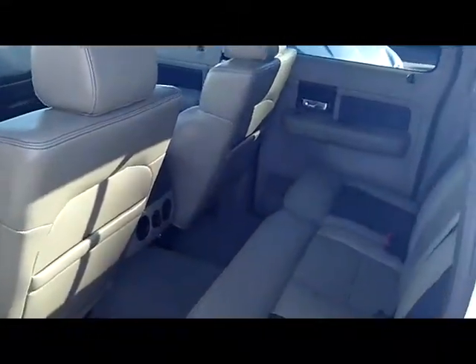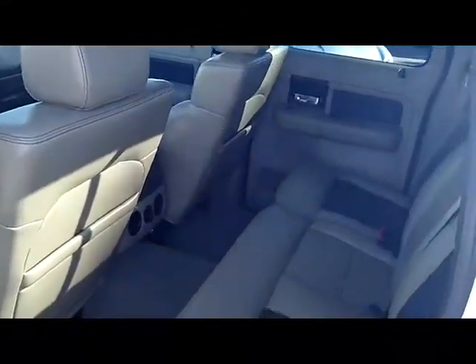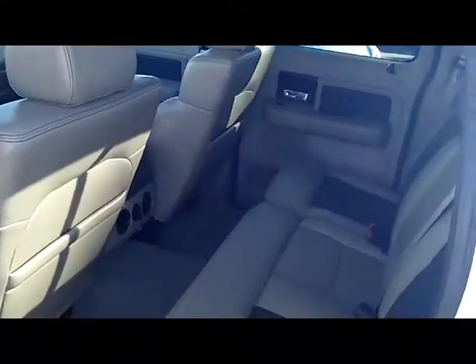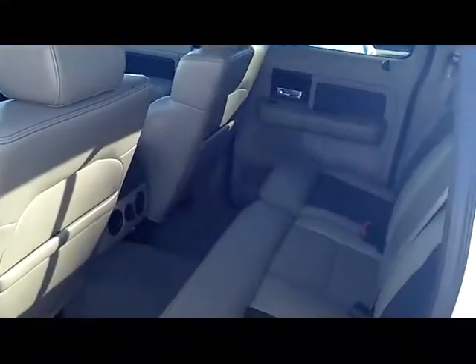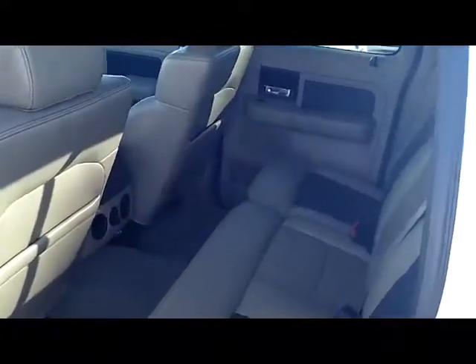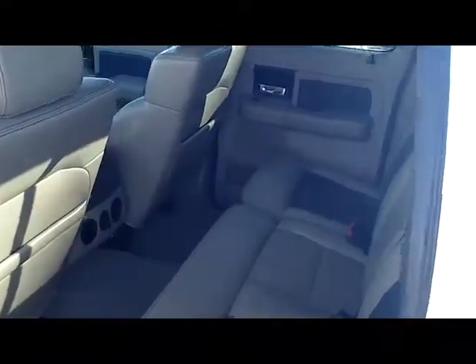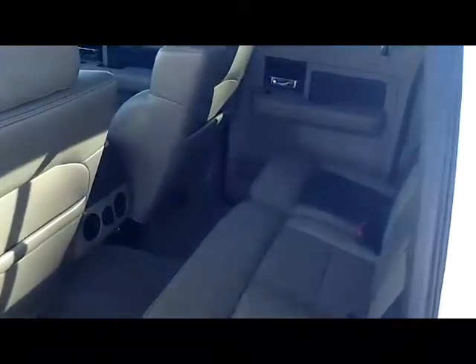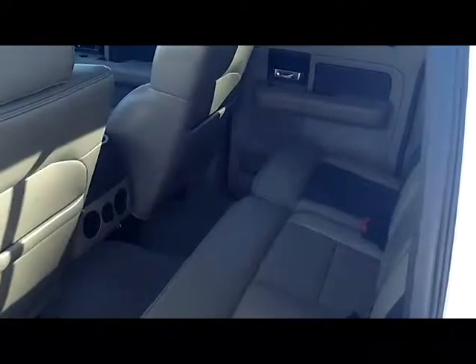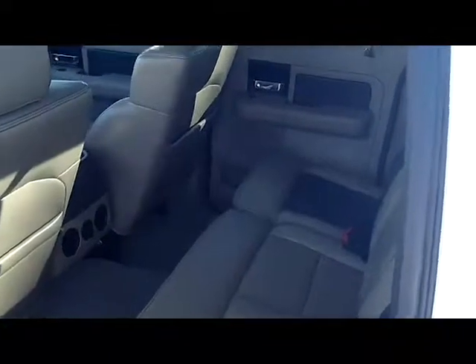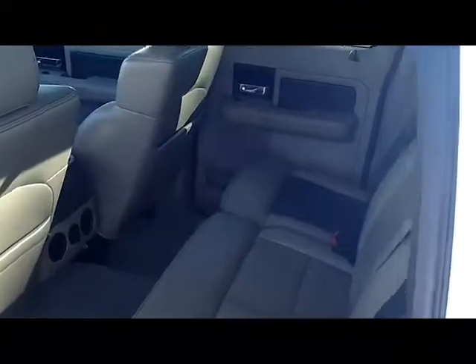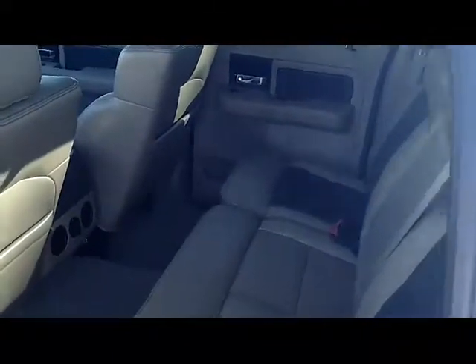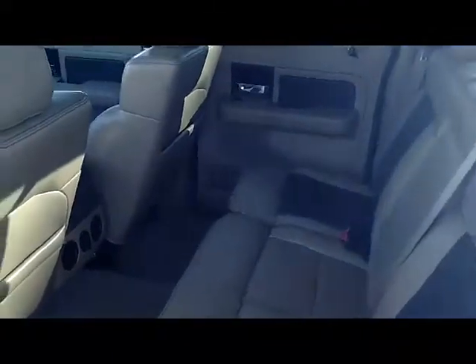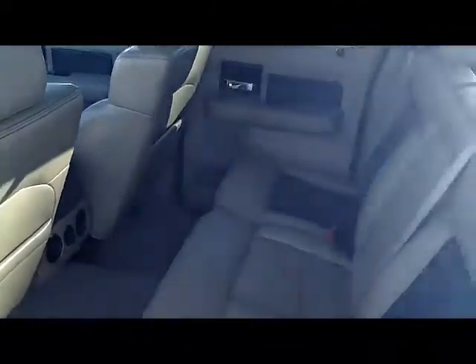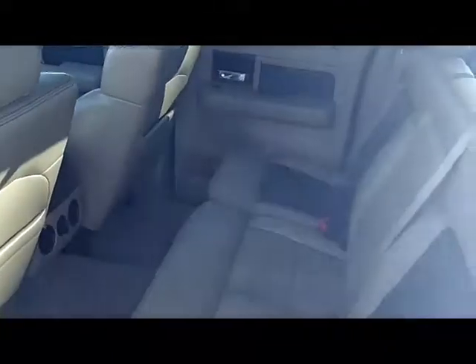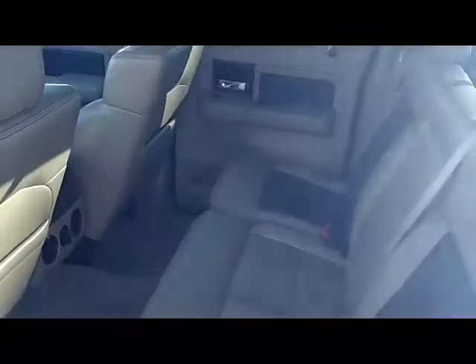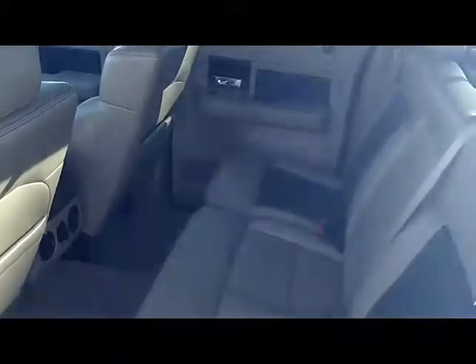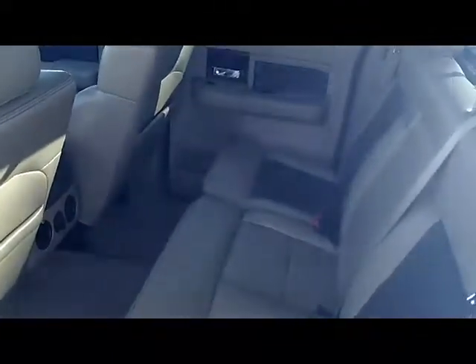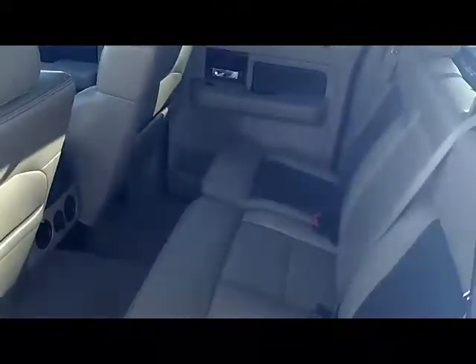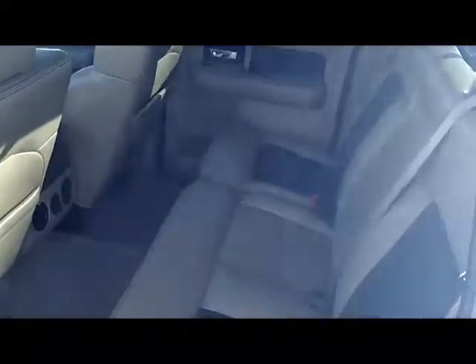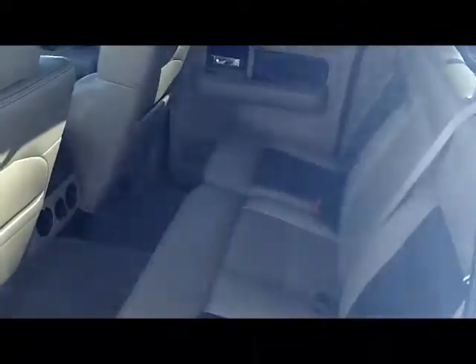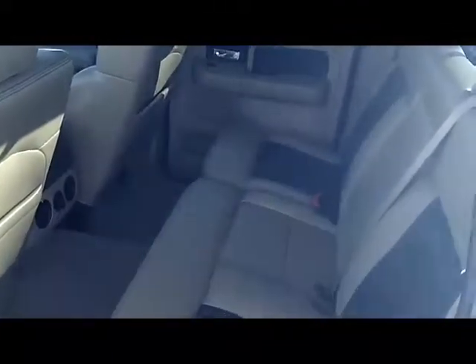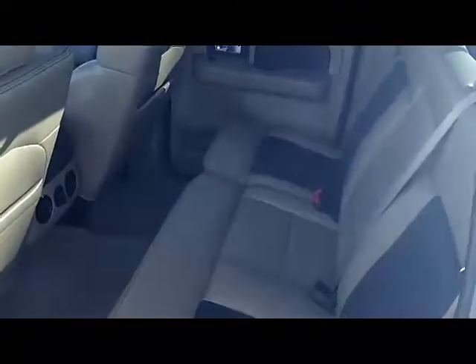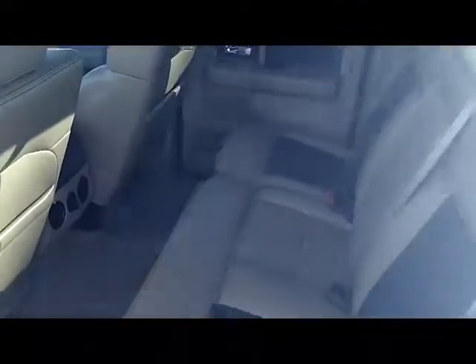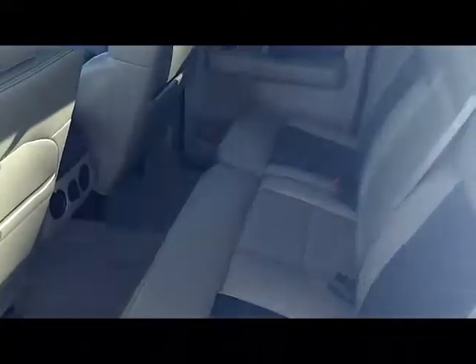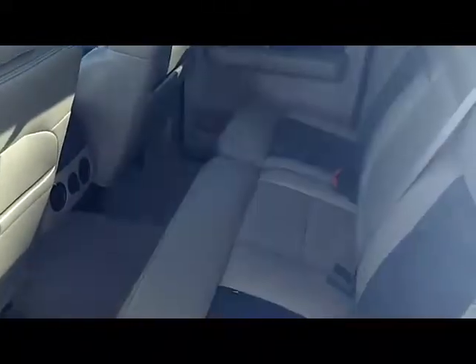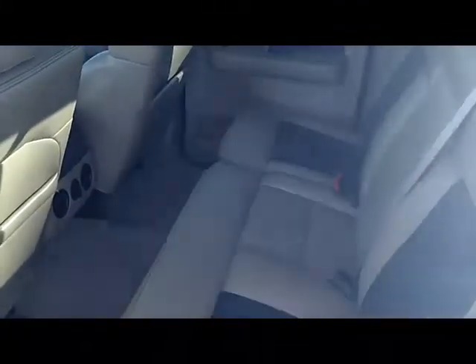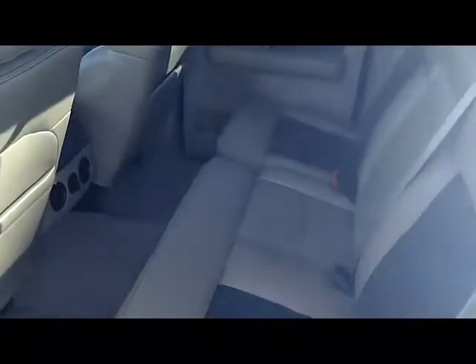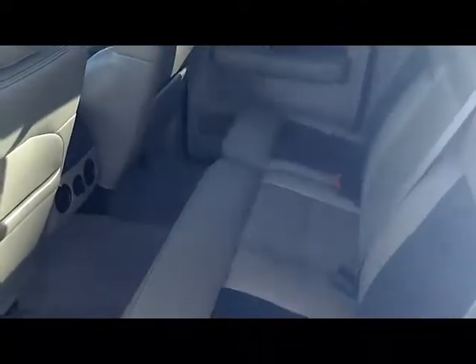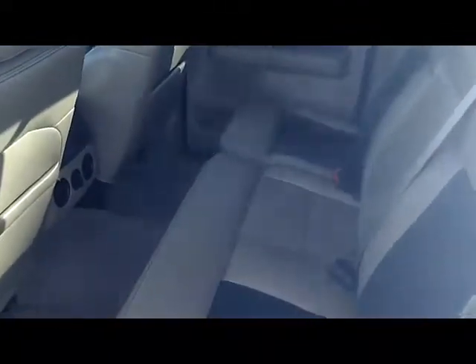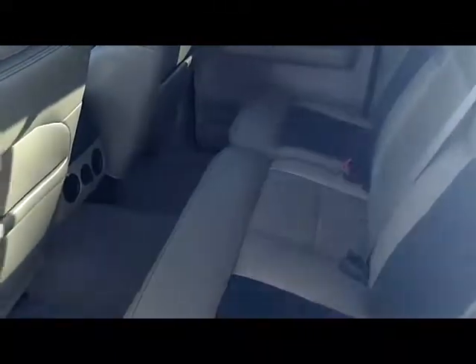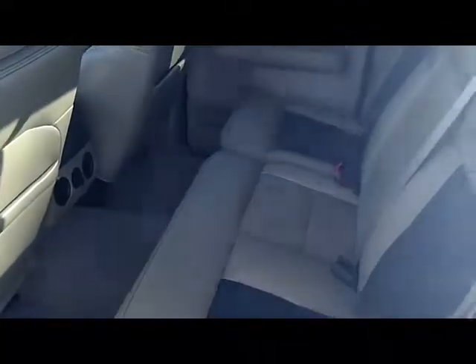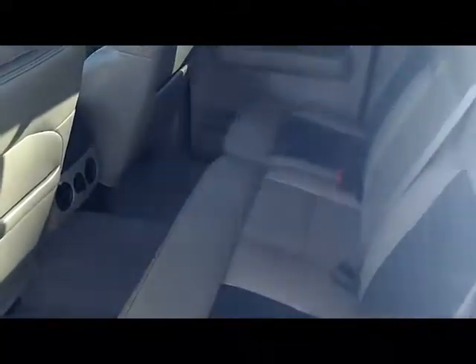If you have any questions about this beautiful F-150, feel free to give me a call. I look forward to seeing you on Thursday afternoon.